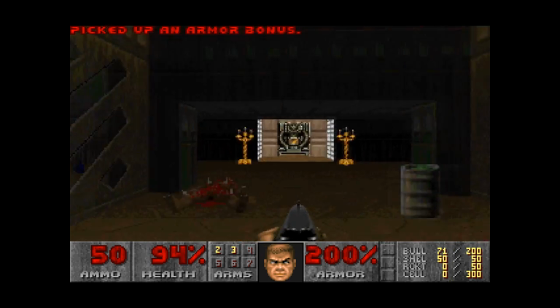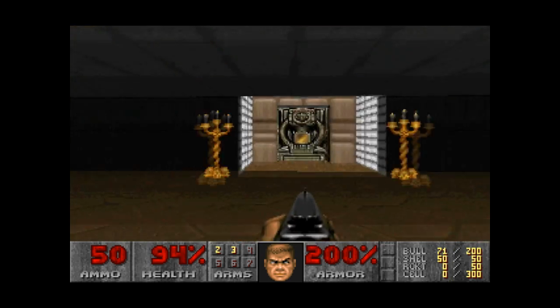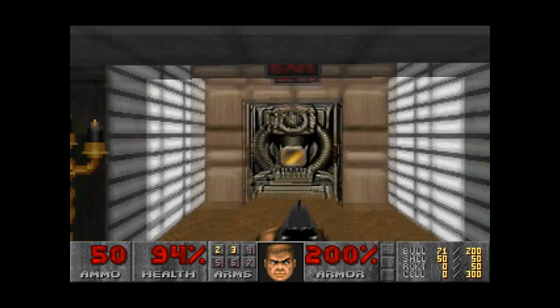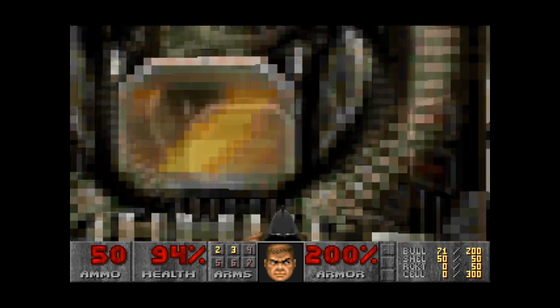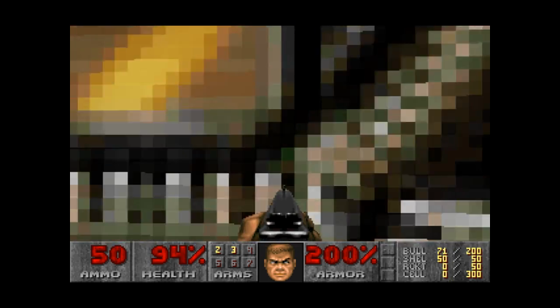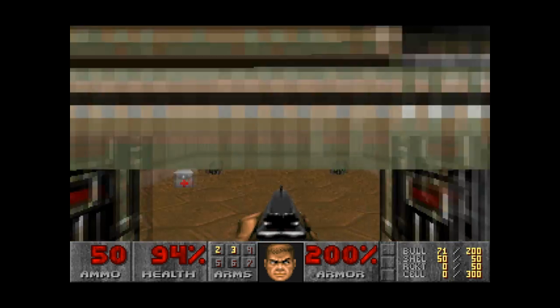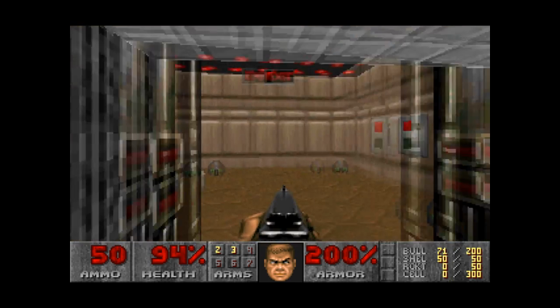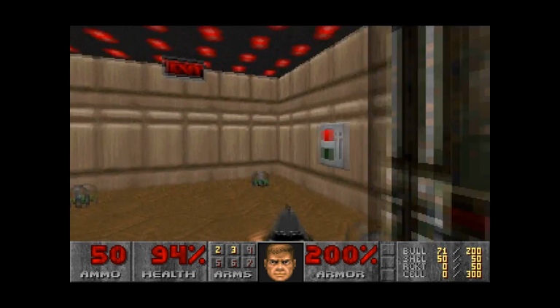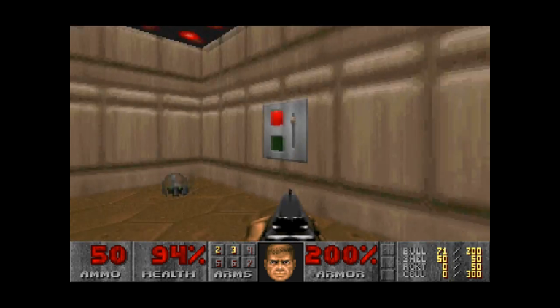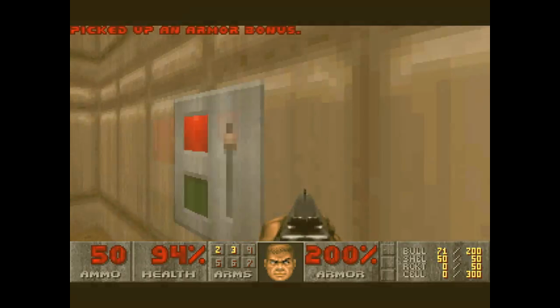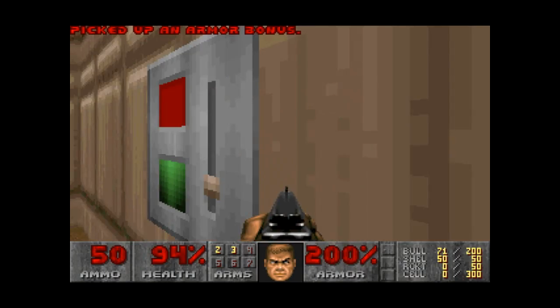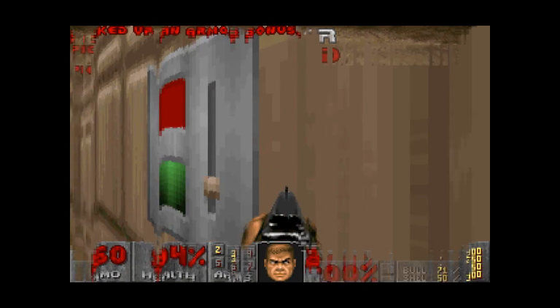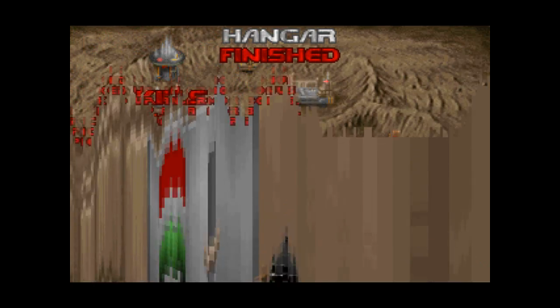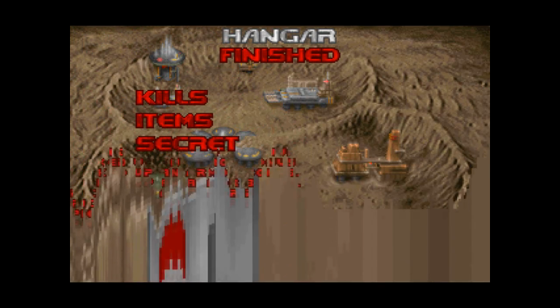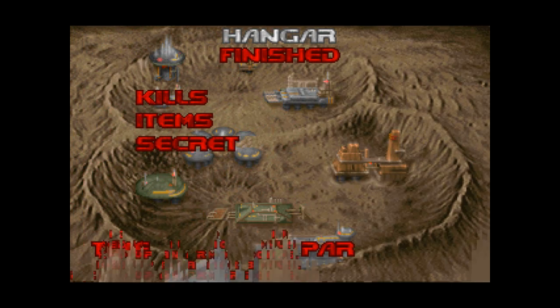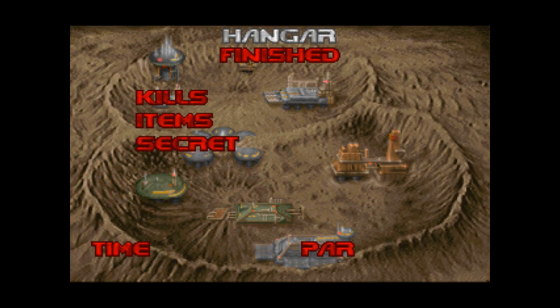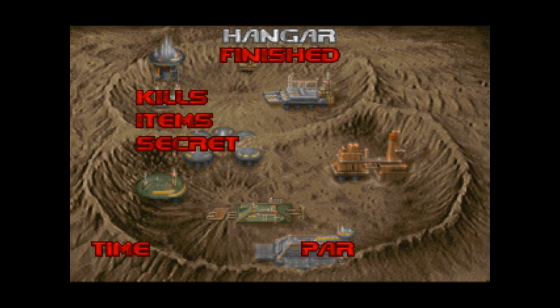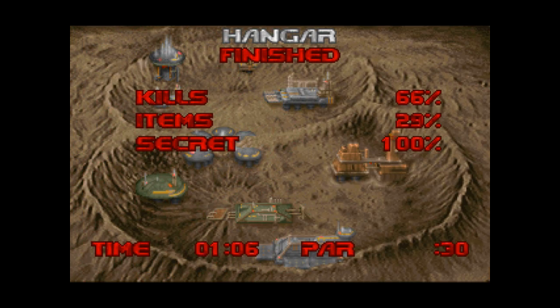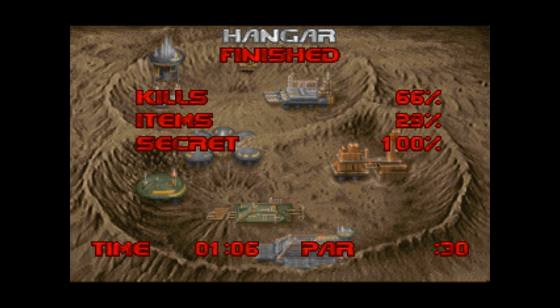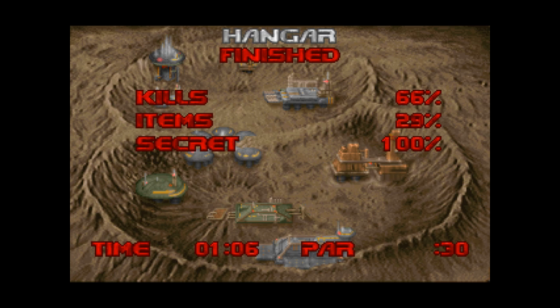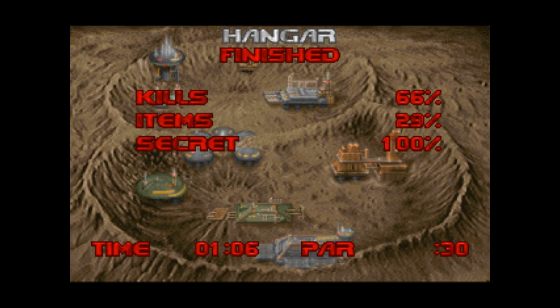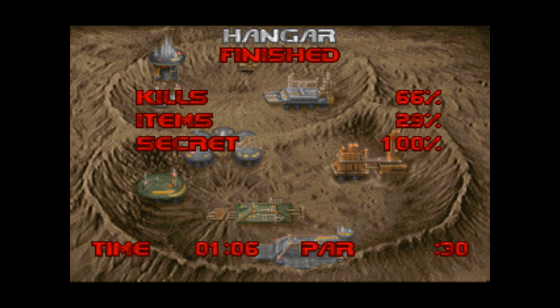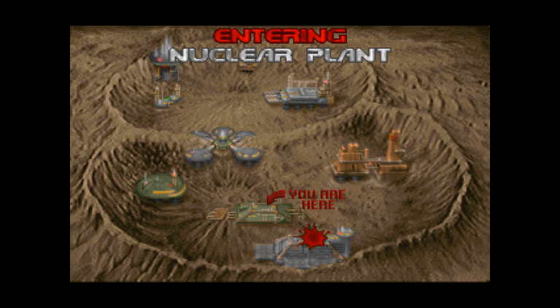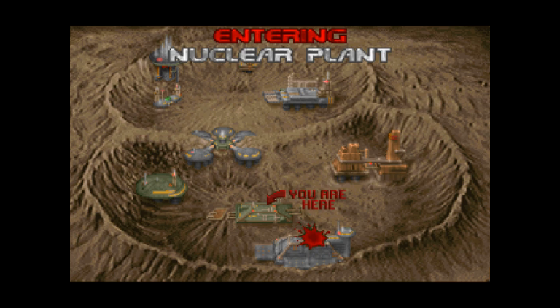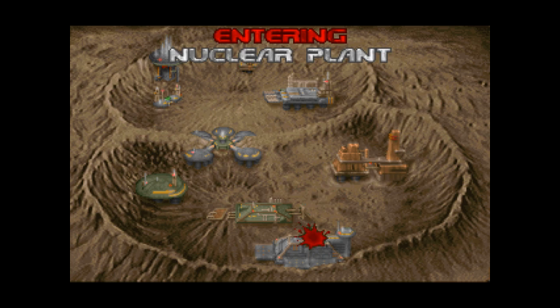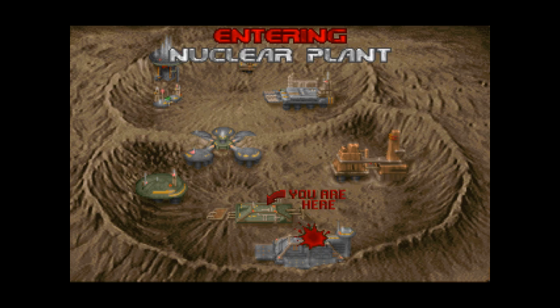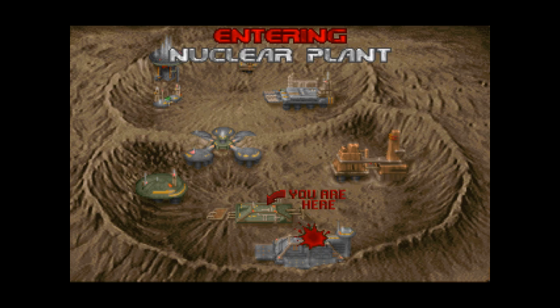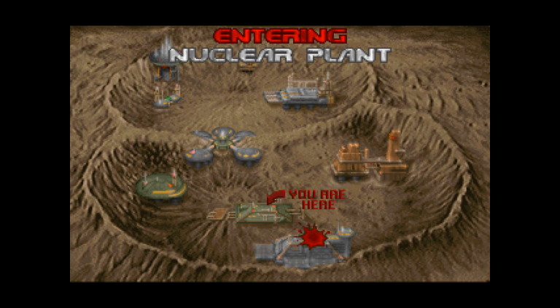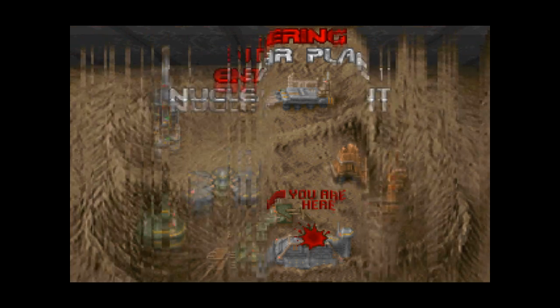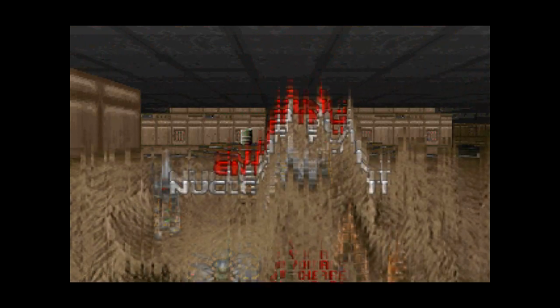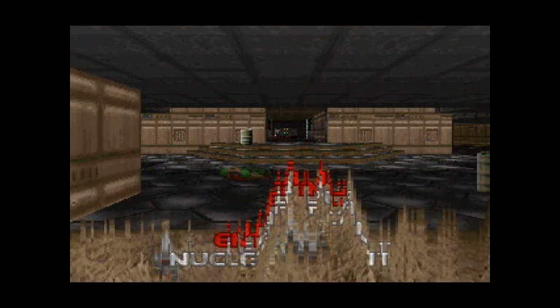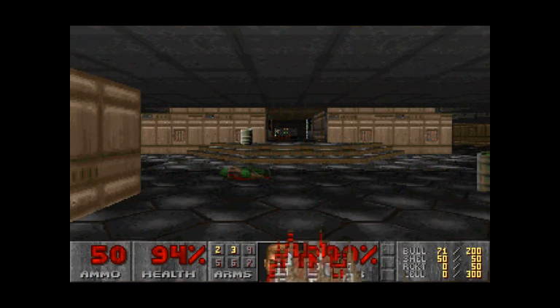Just to finish it off, go to the exit. Bam. 100% of the secrets. That is level one, all the secrets.